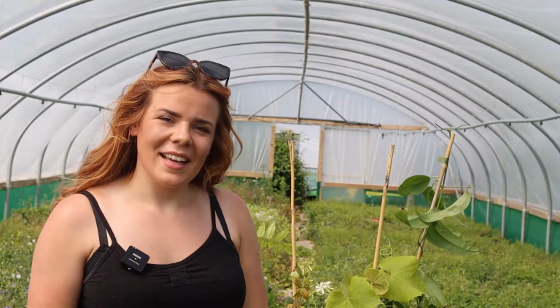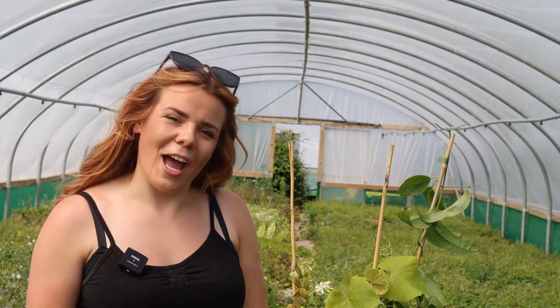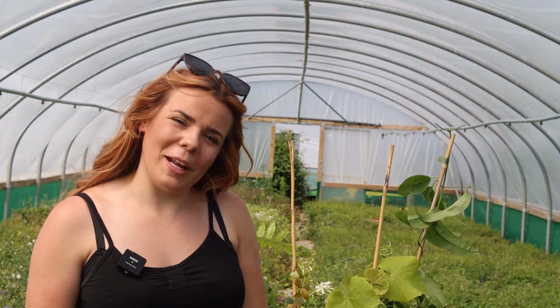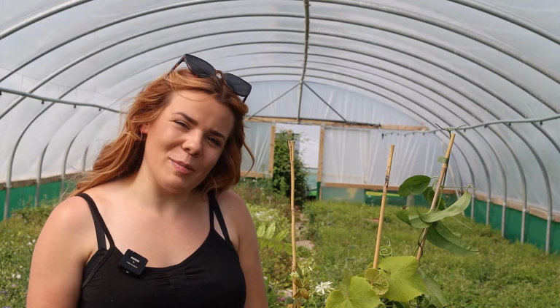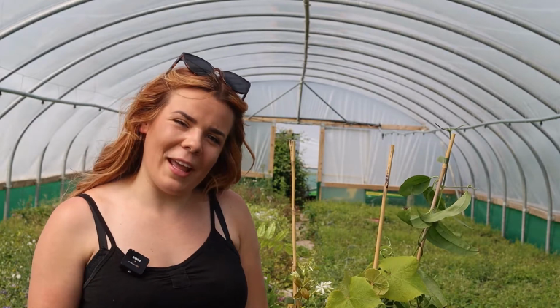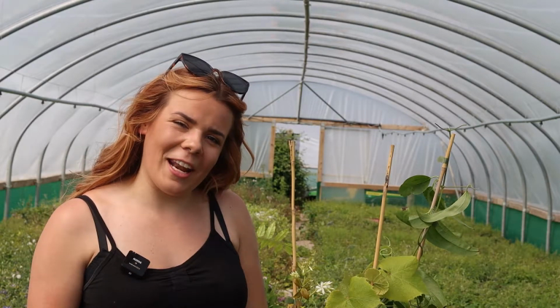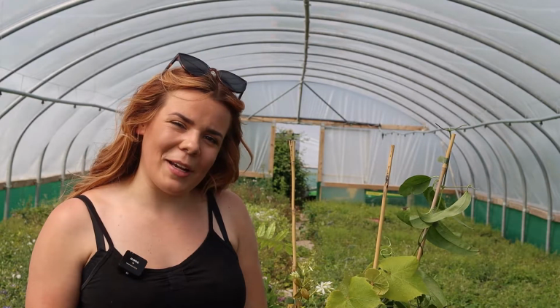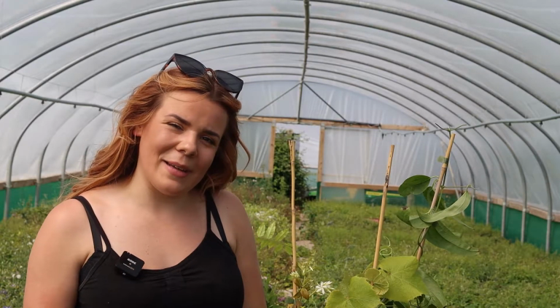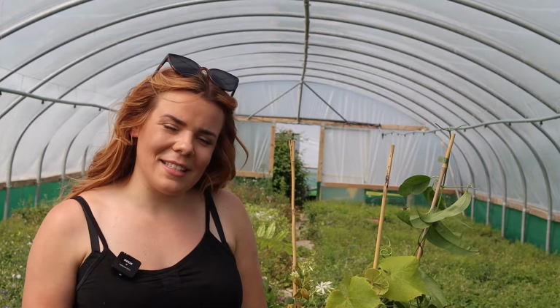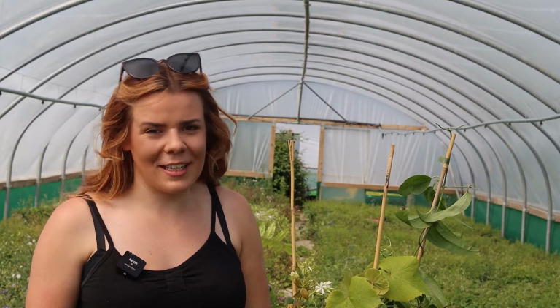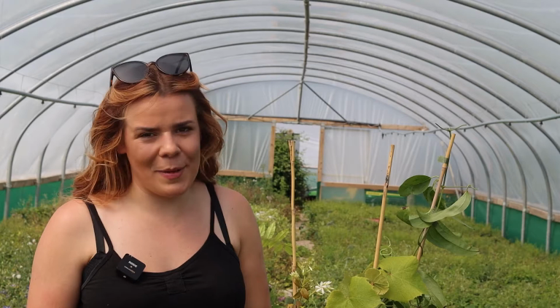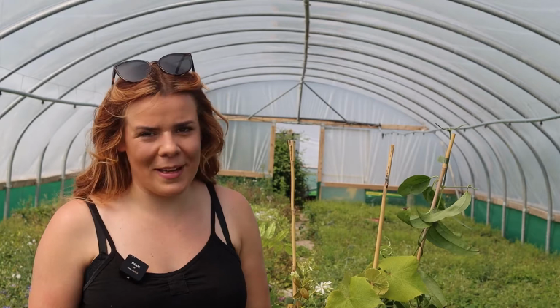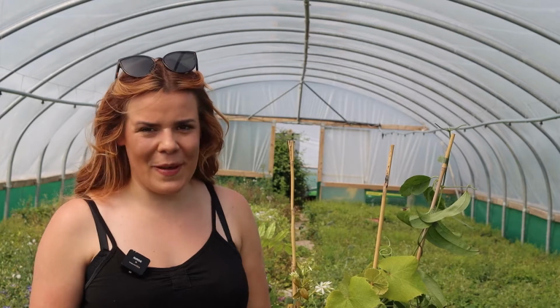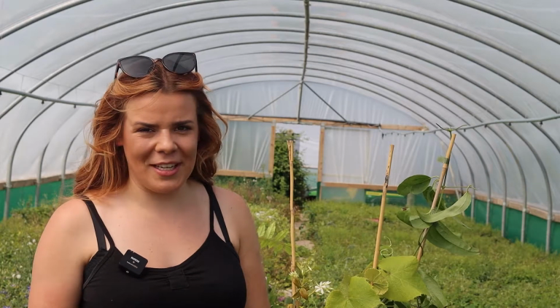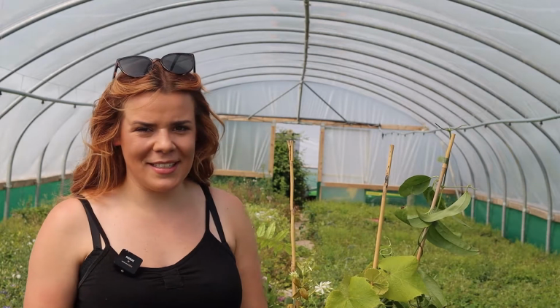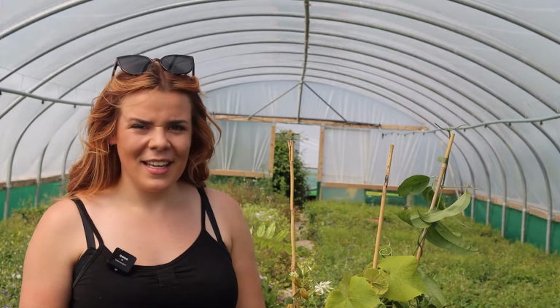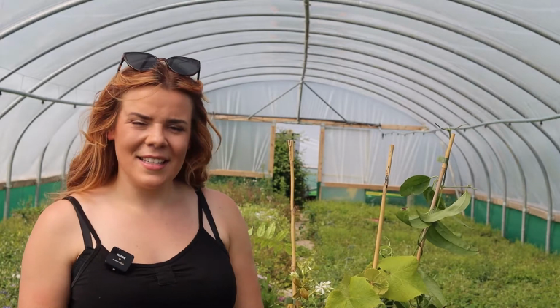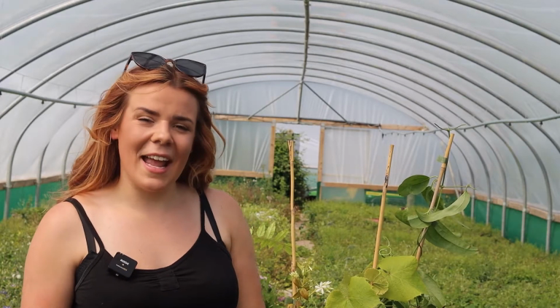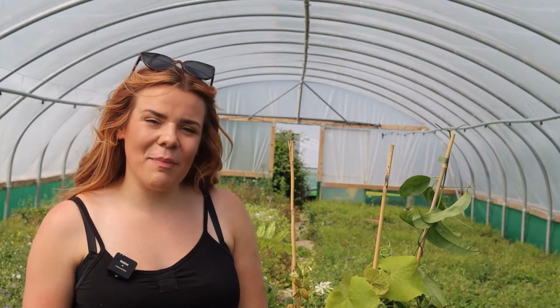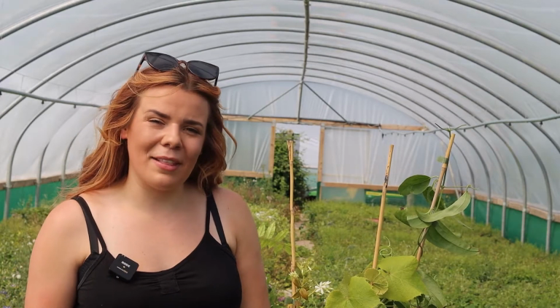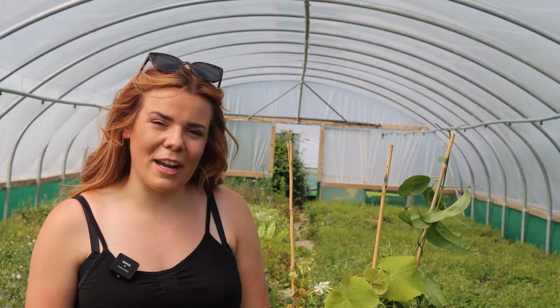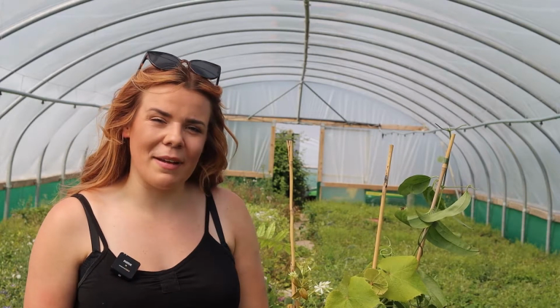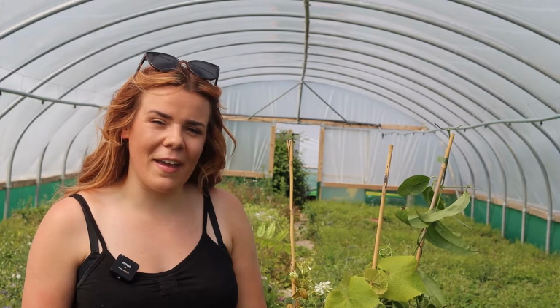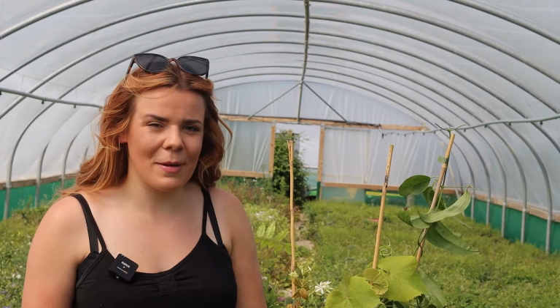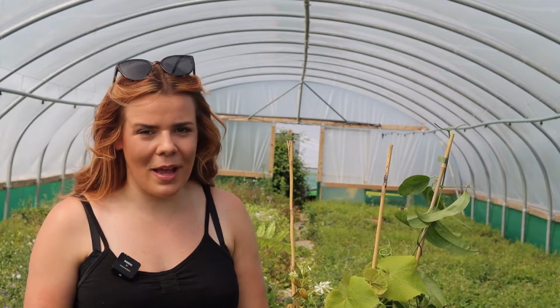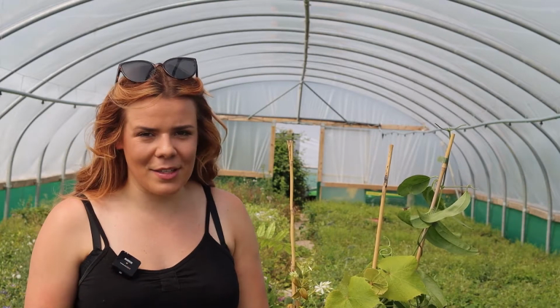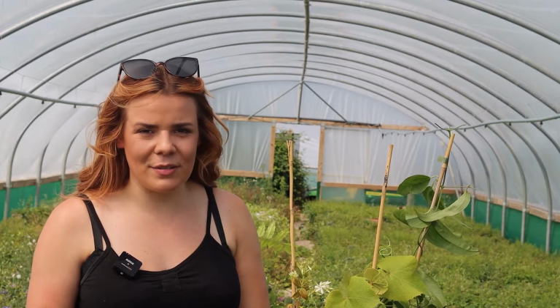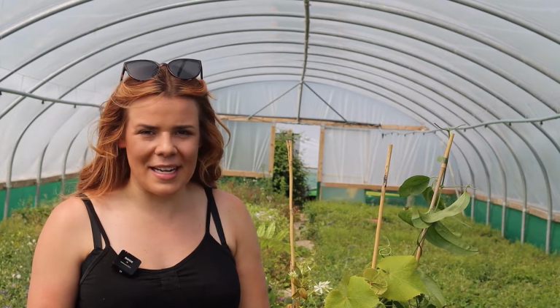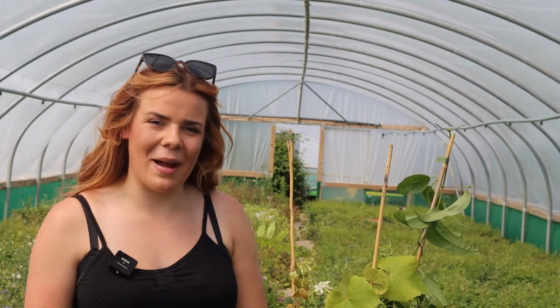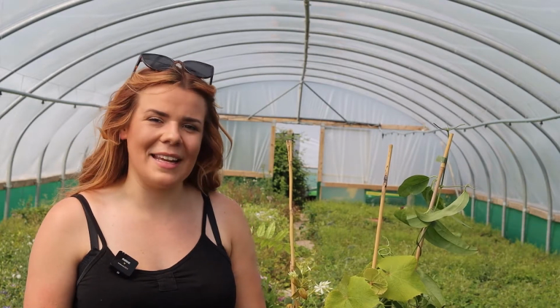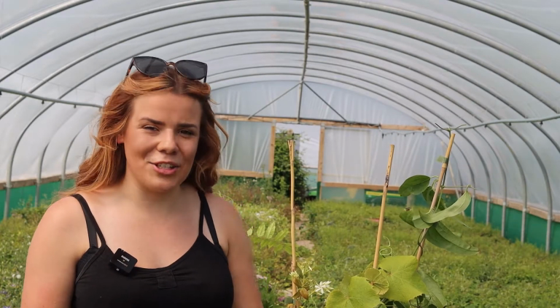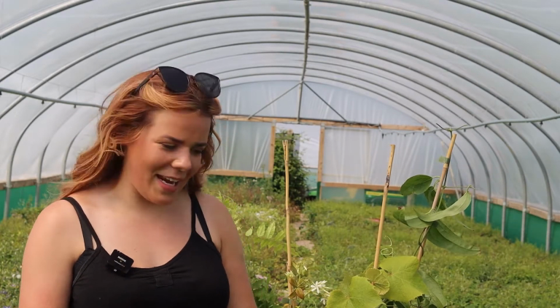Hi, my name's Molly and I'm a Clematis and Climbing Plant Specialist. Today I picked three of my favourite plants that do really well in shade.